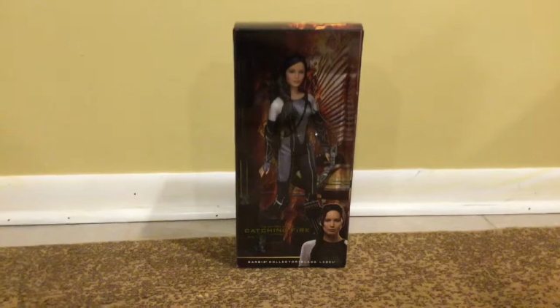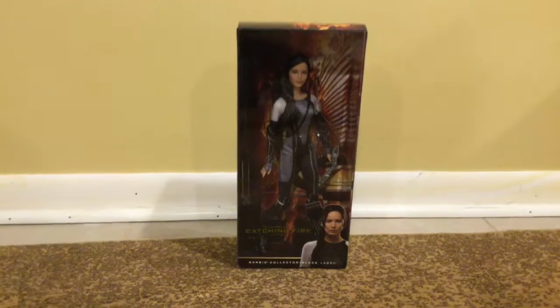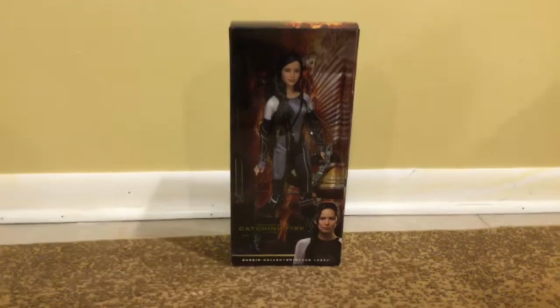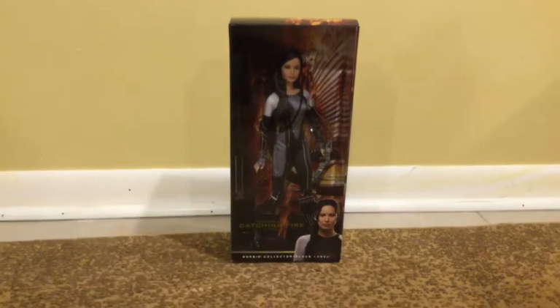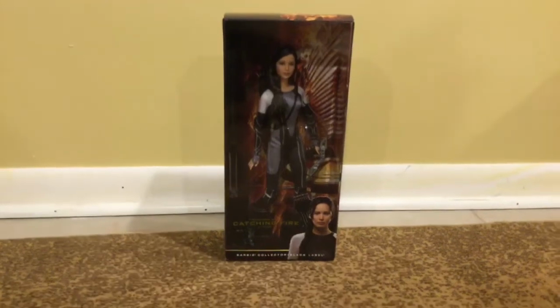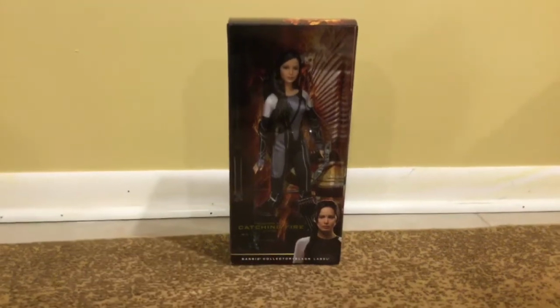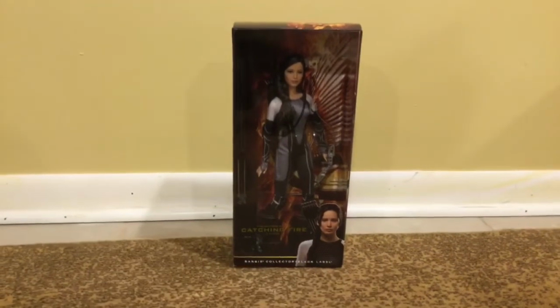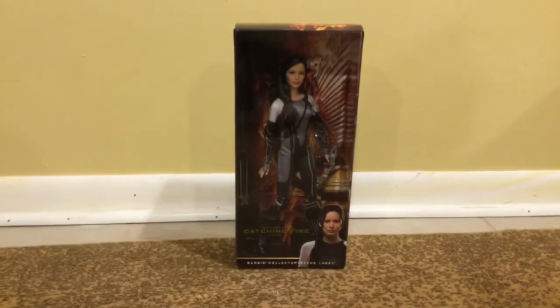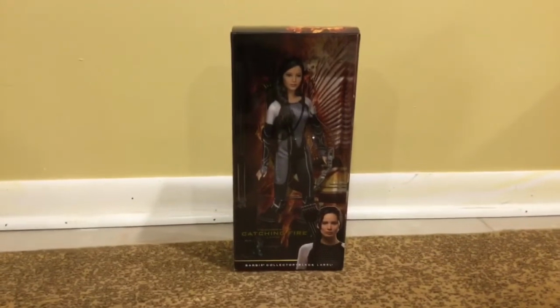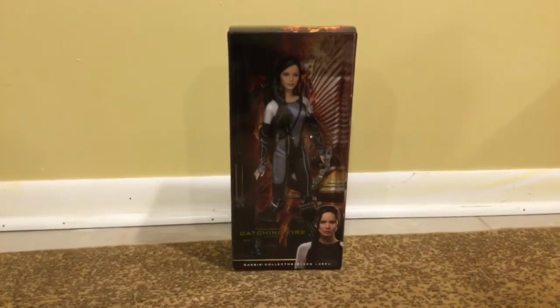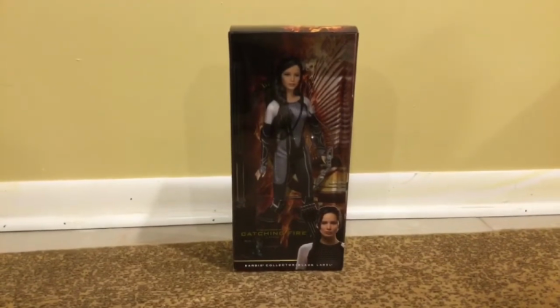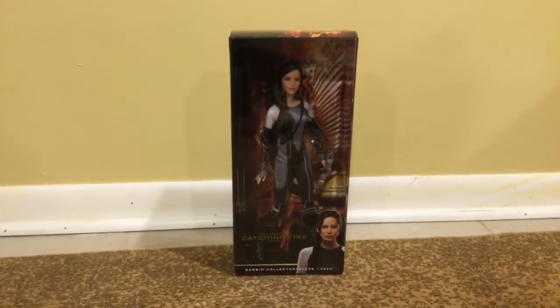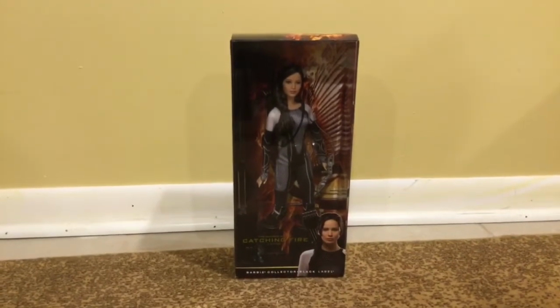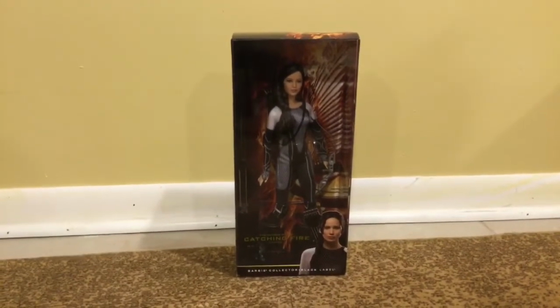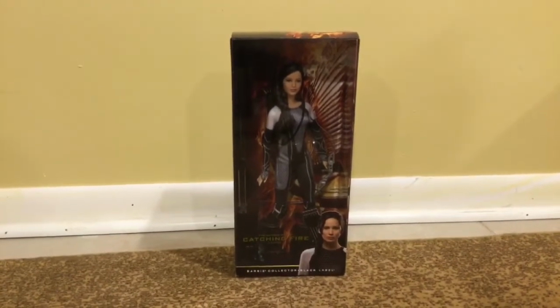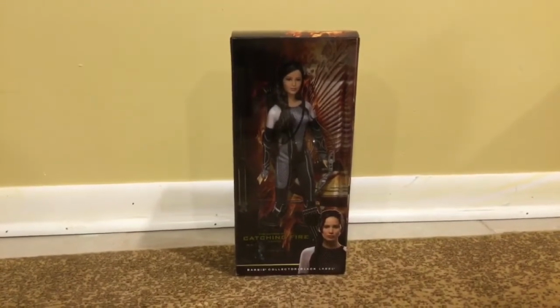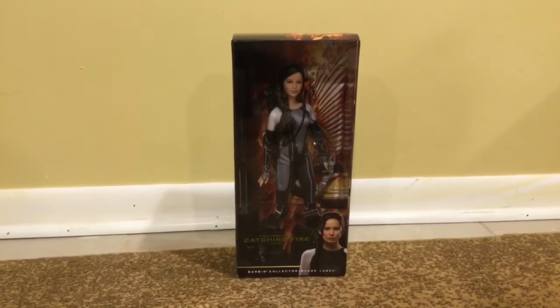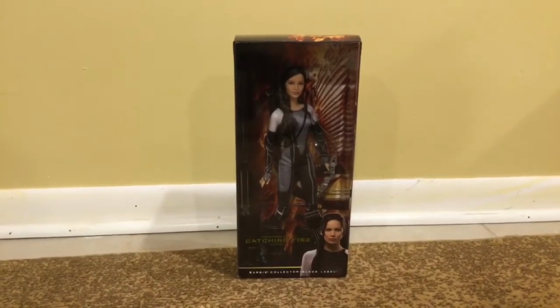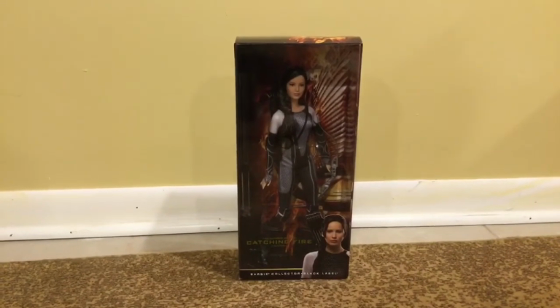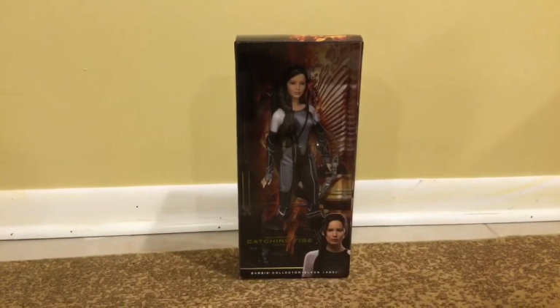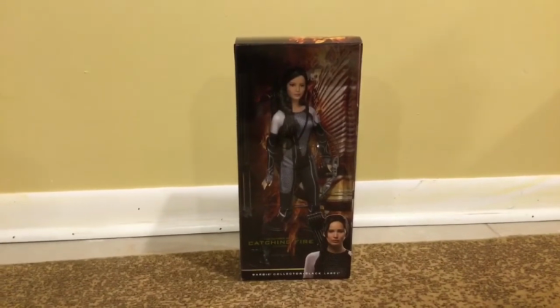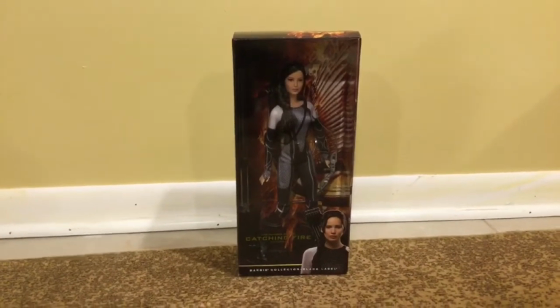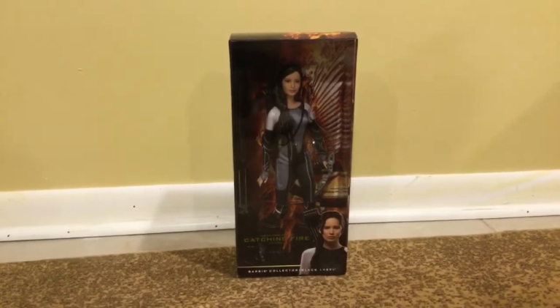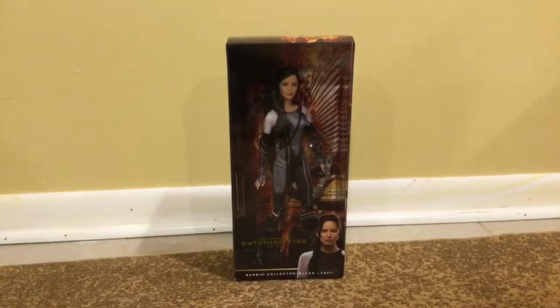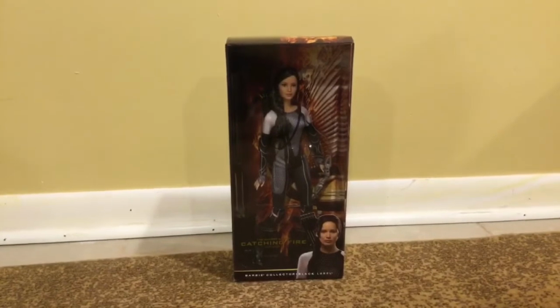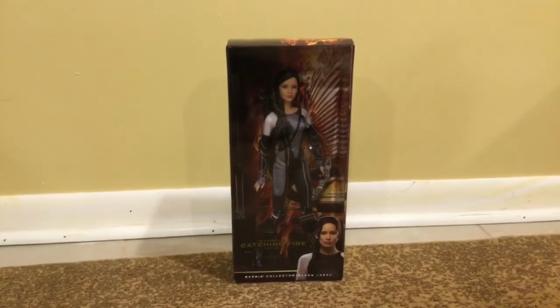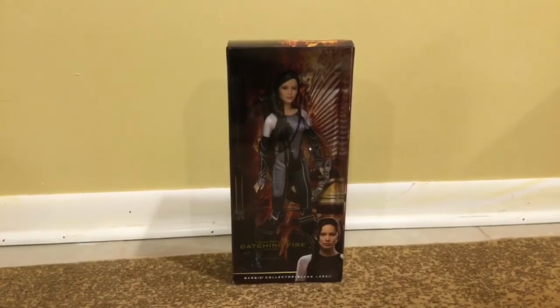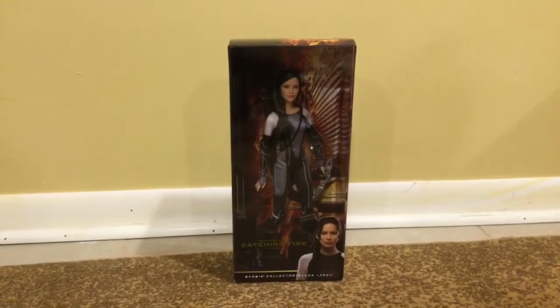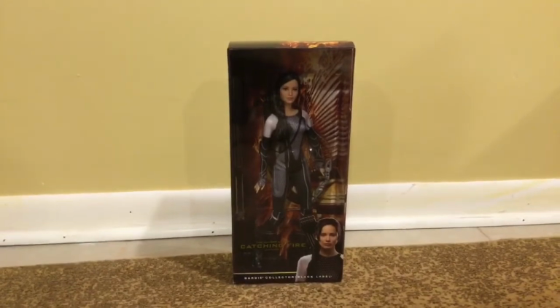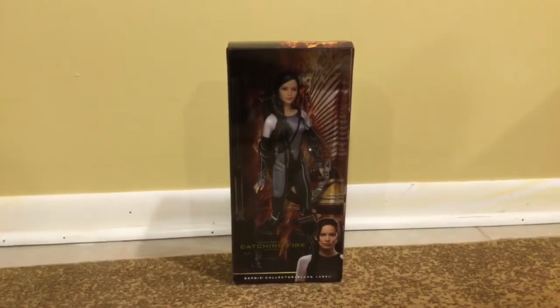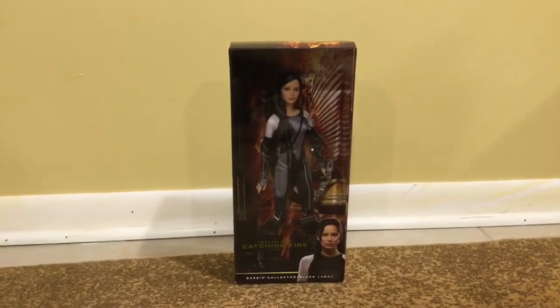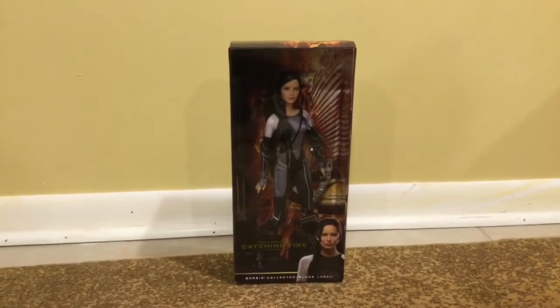Konnichiwa everyone, Sailor V here, and today I present to you a new doll. This is Hunger Games Catching Fire Katniss.